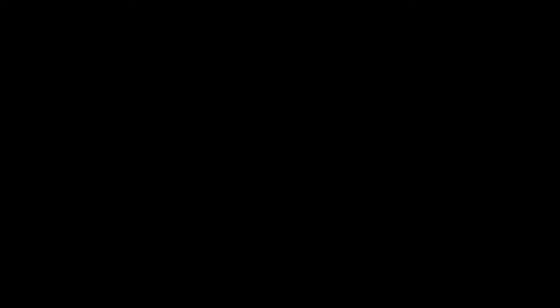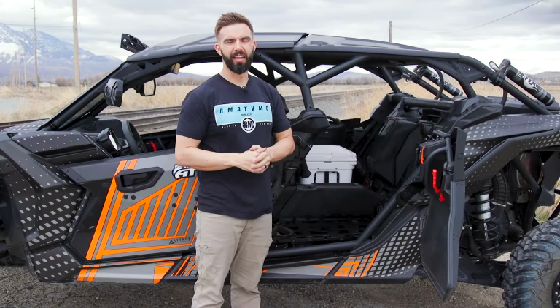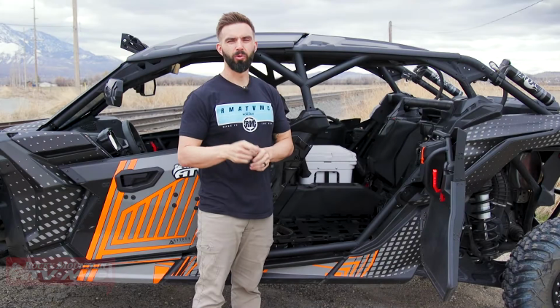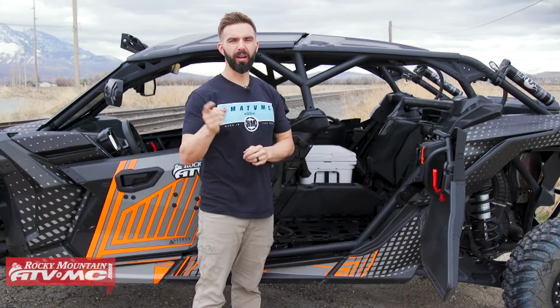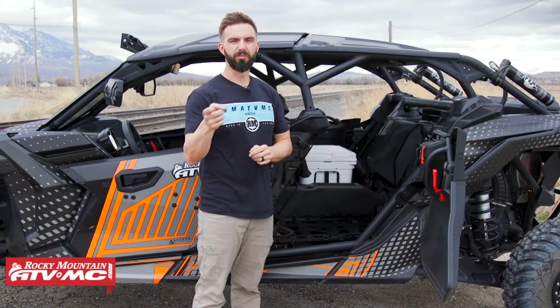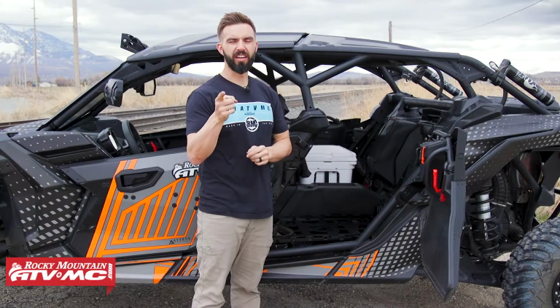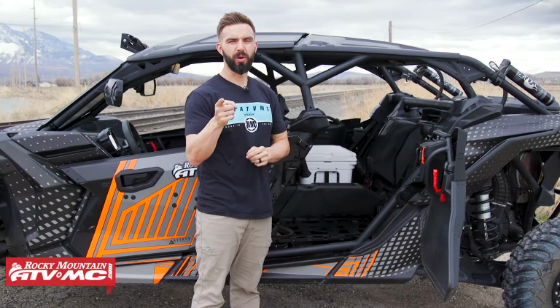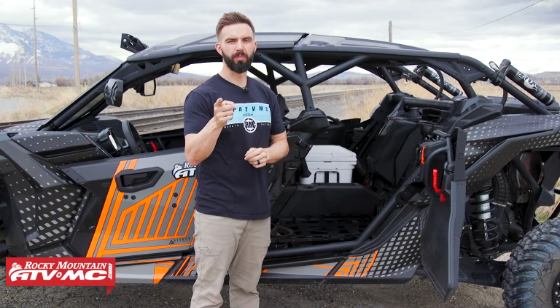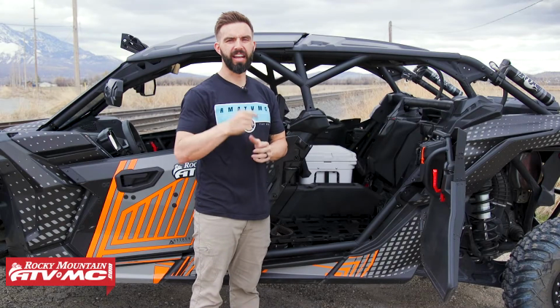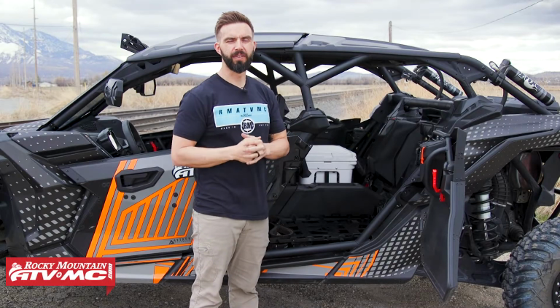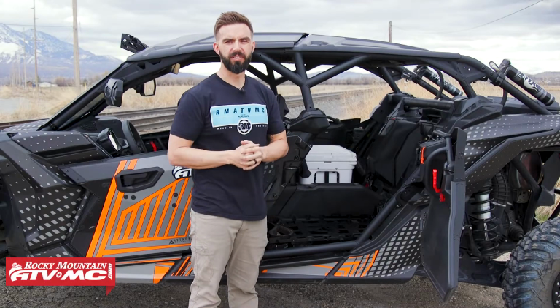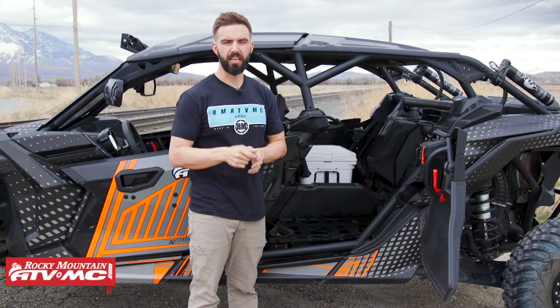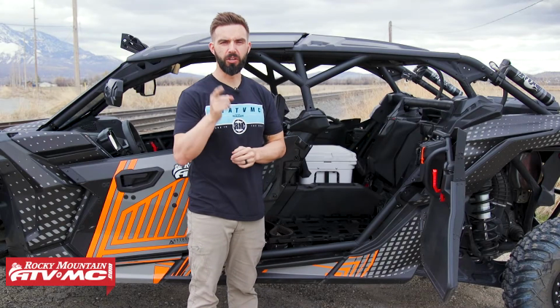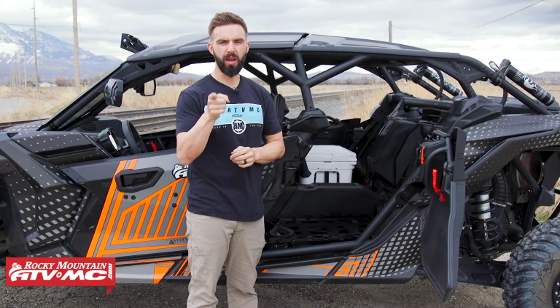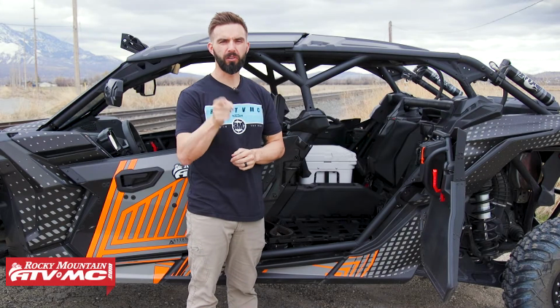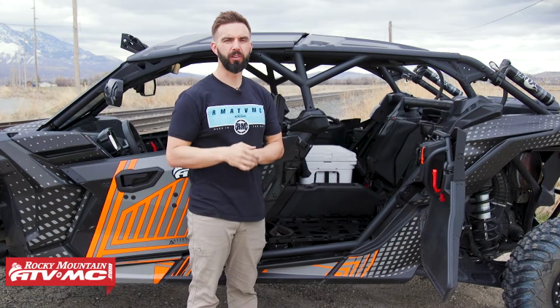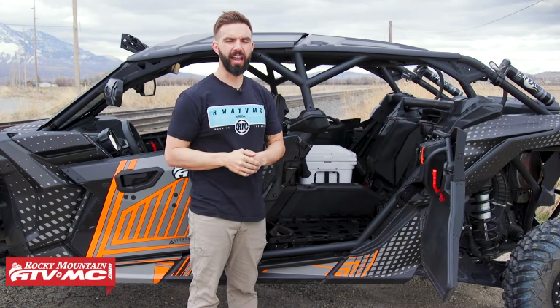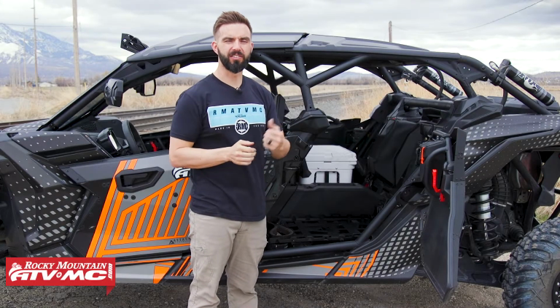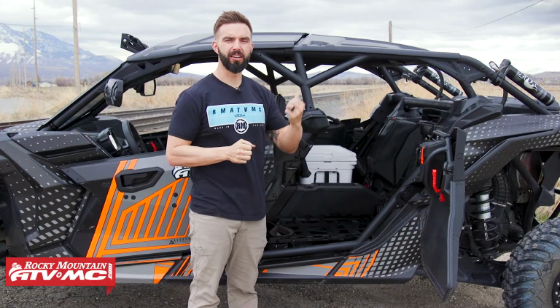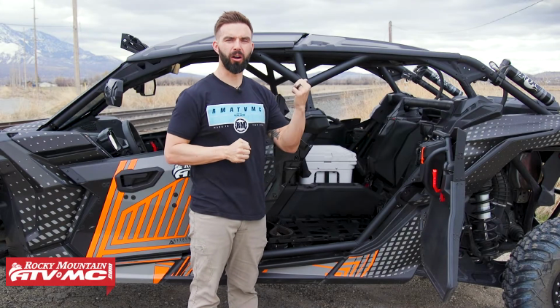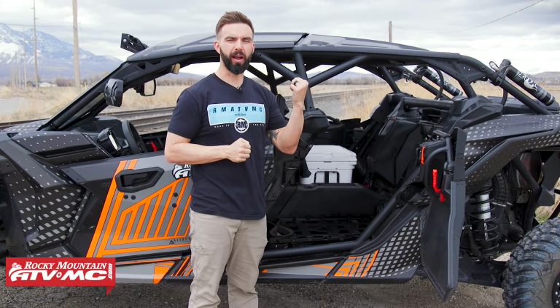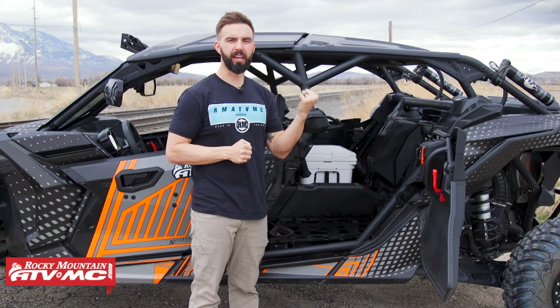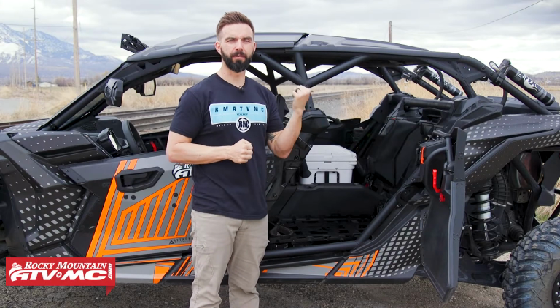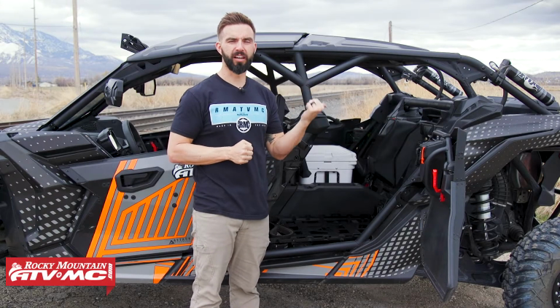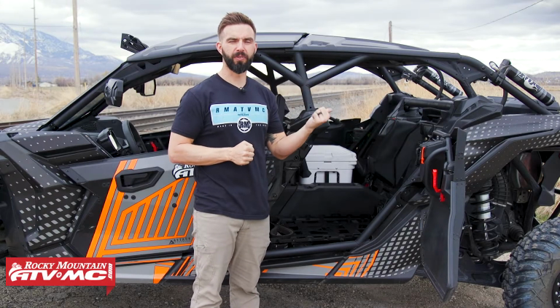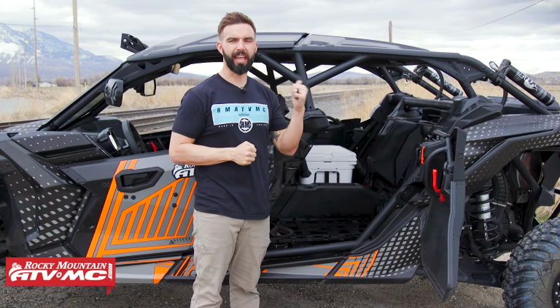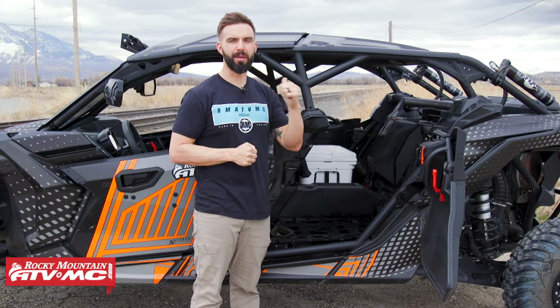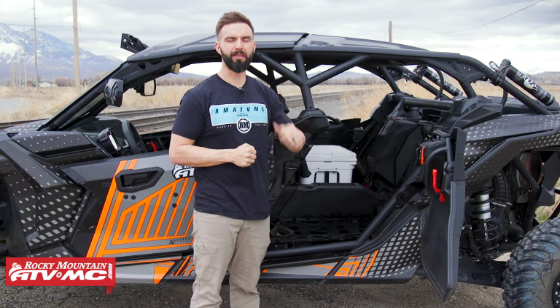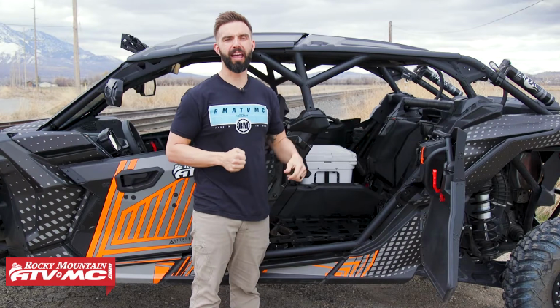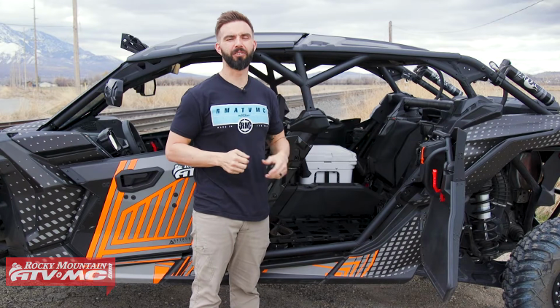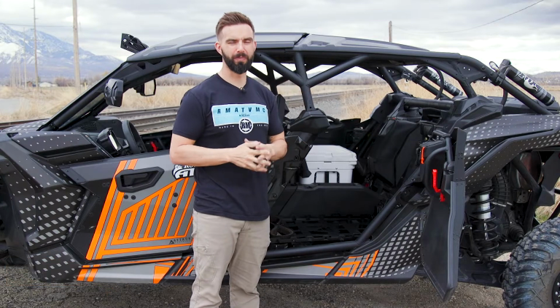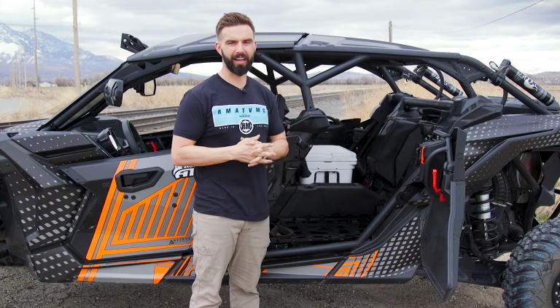Hey everyone, I'm Chase with Rocky Mountain ATV MC giving you a closer look at the seat cargo rack kit from Tusk for the Can-Am Maverick X3 Max.